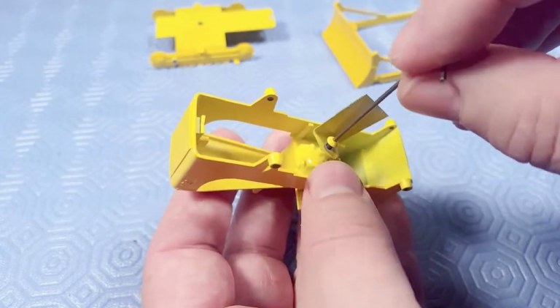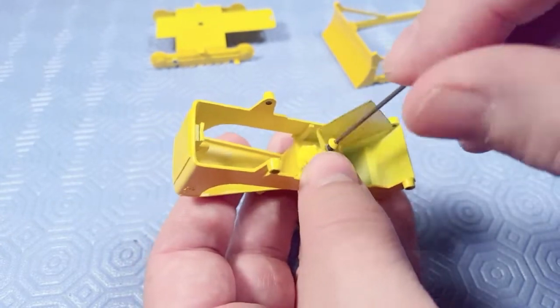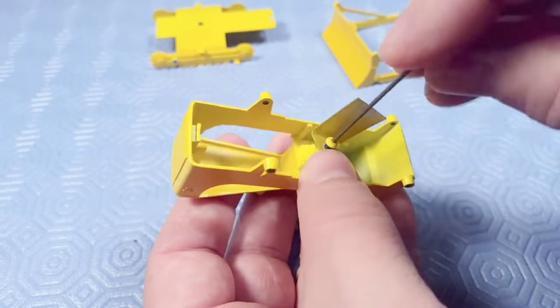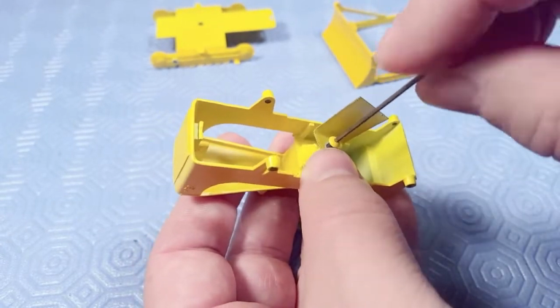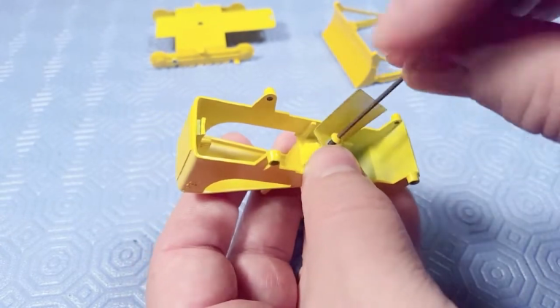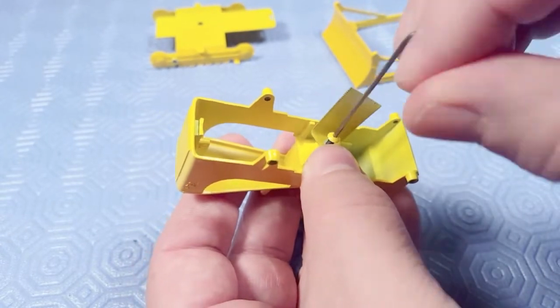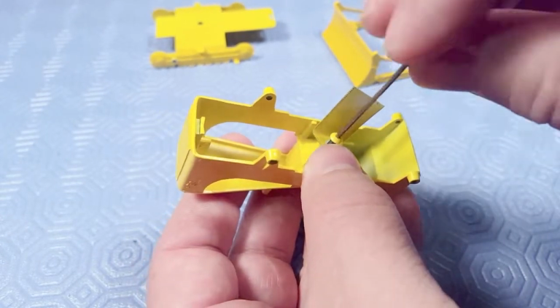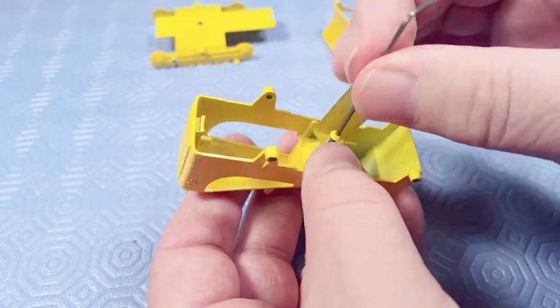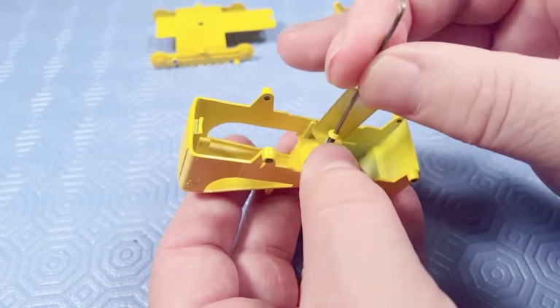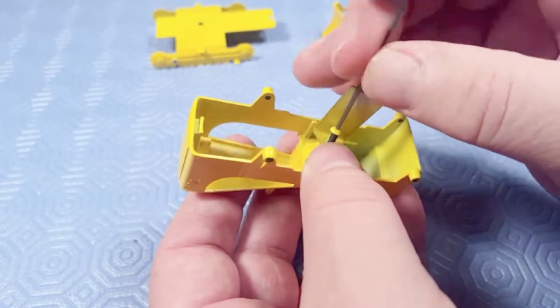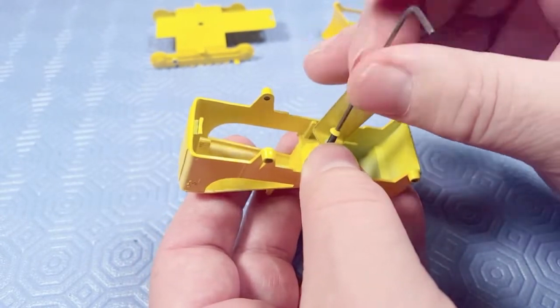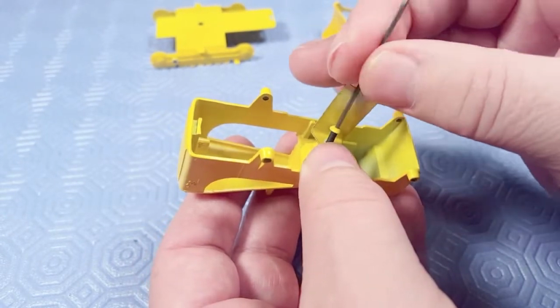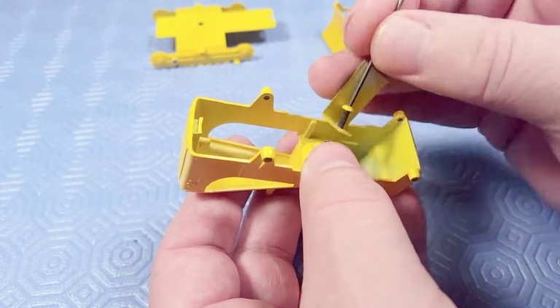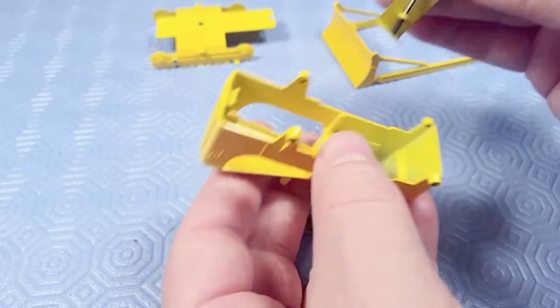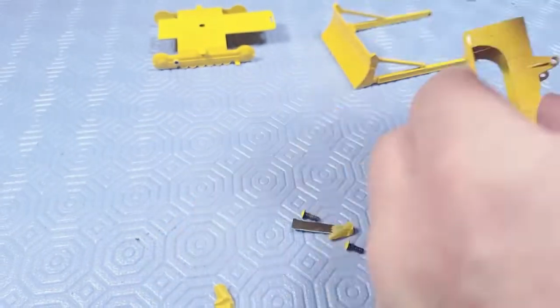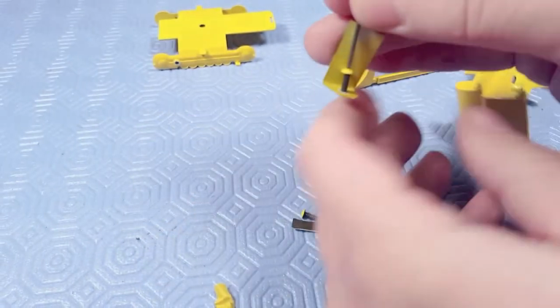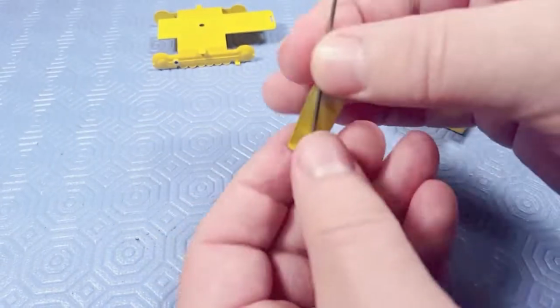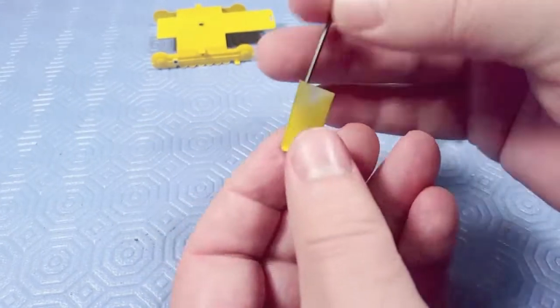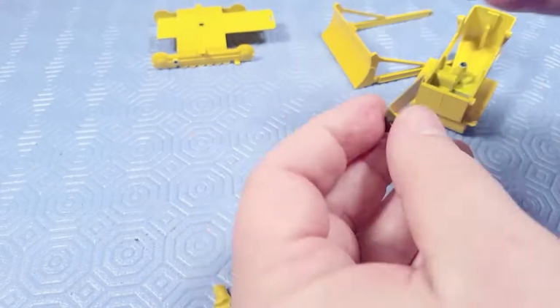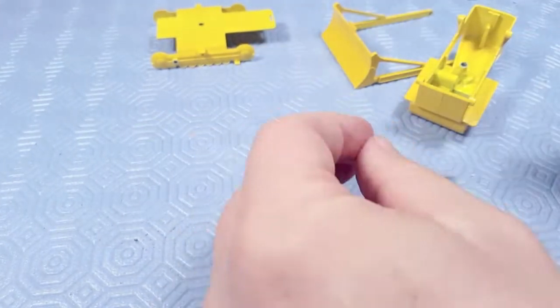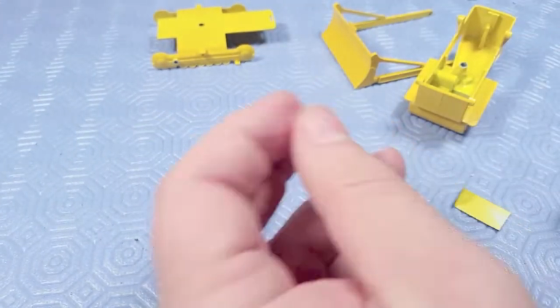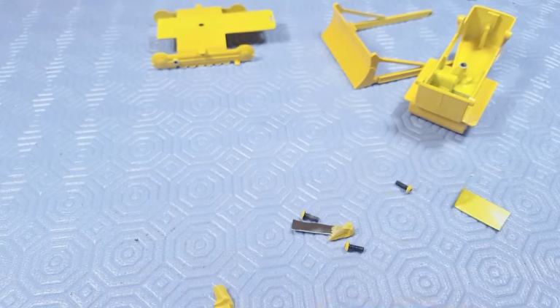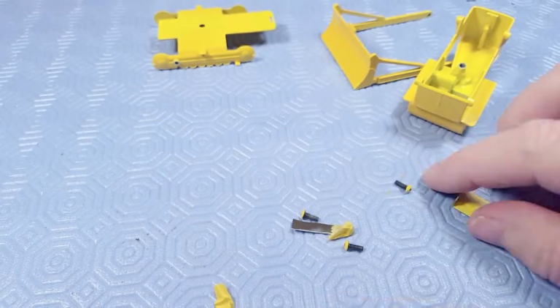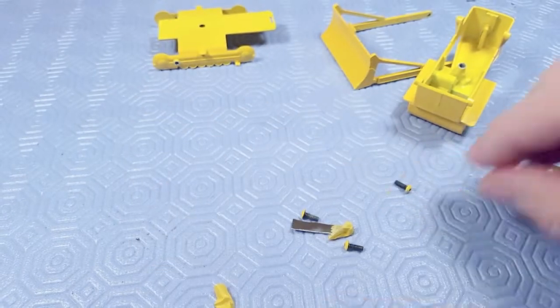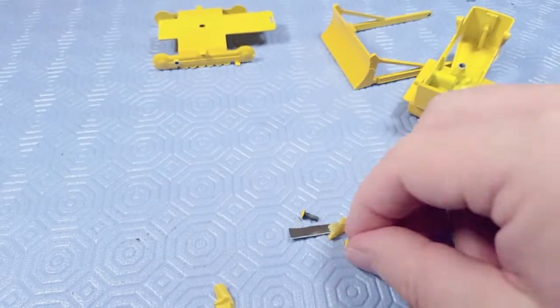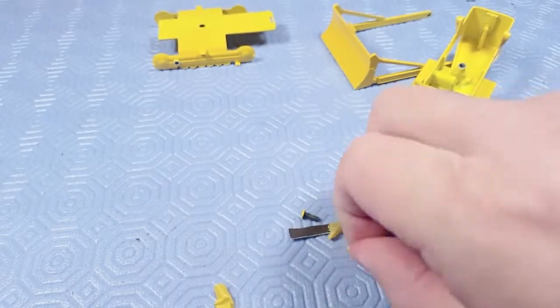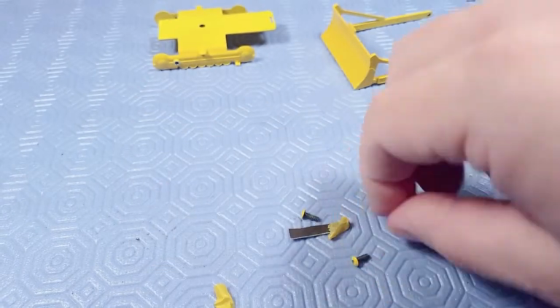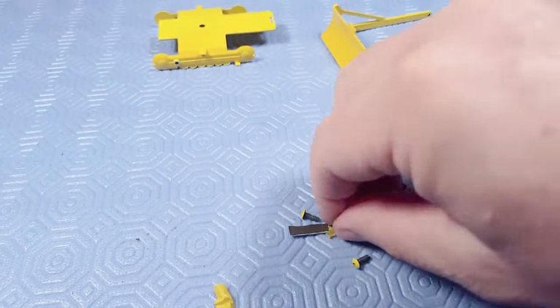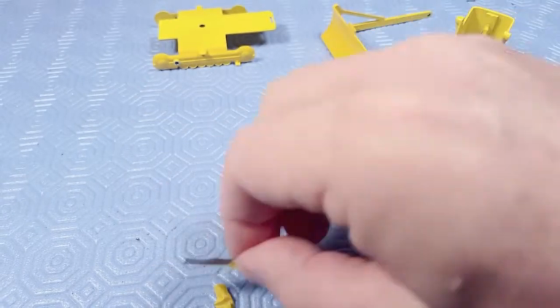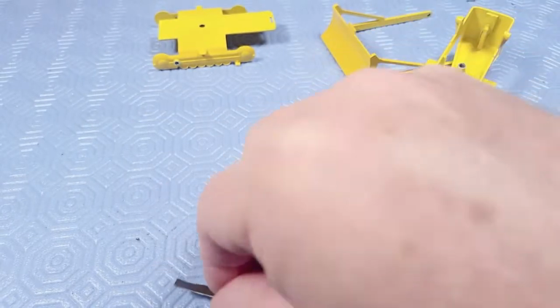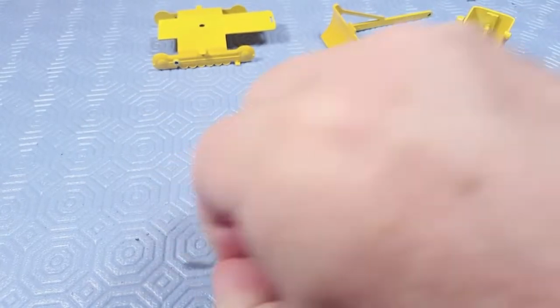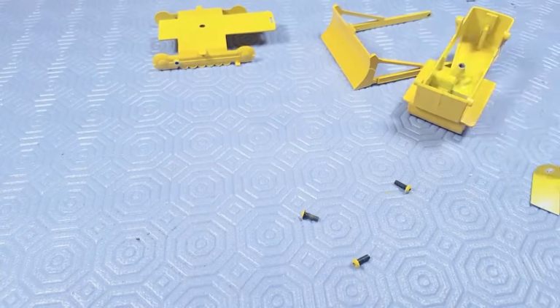I take off my little brackets and the parts look beautiful.